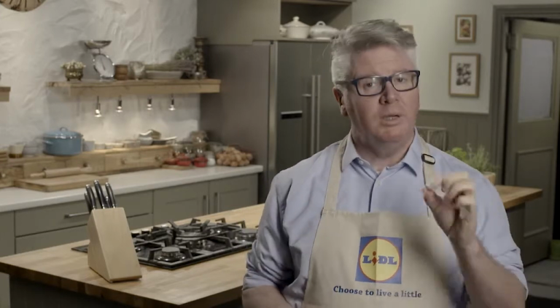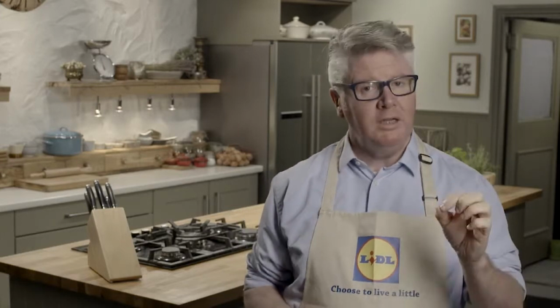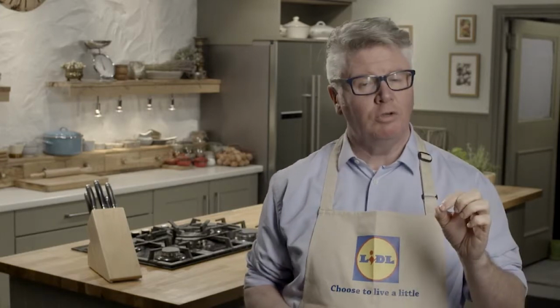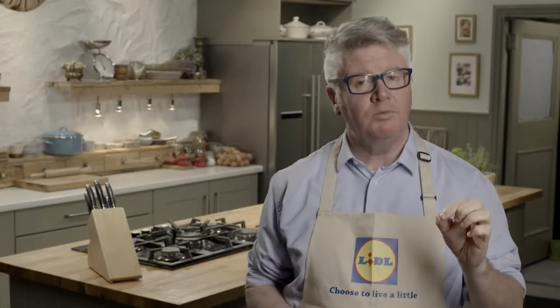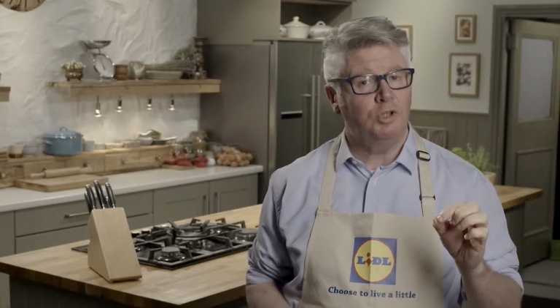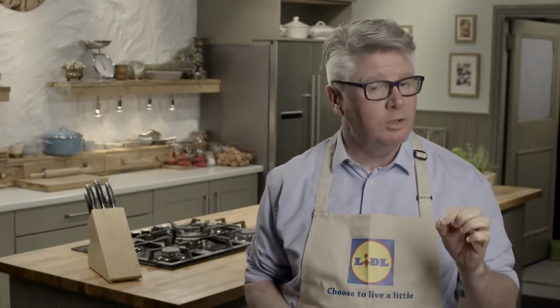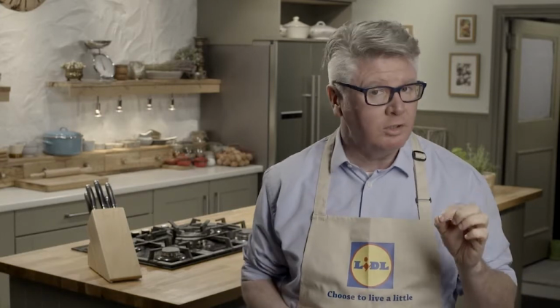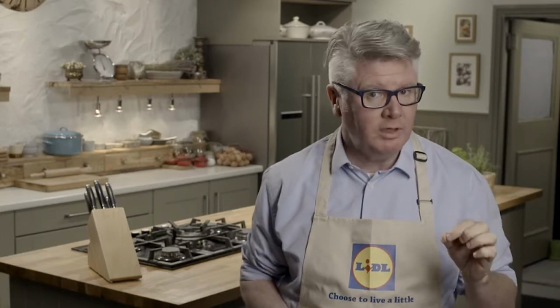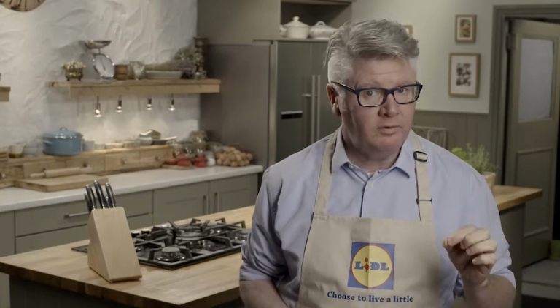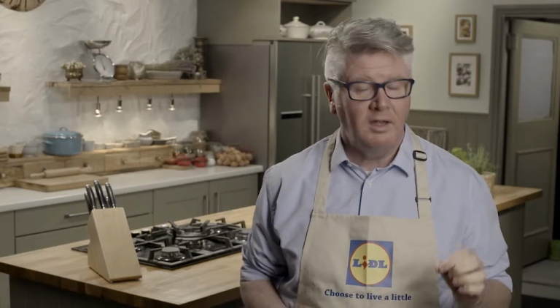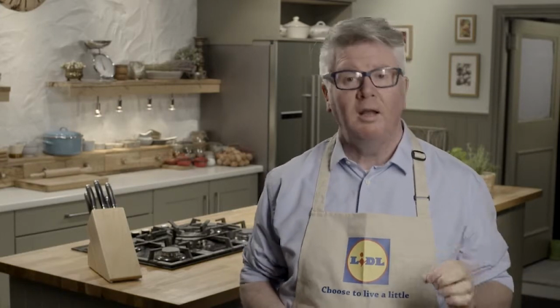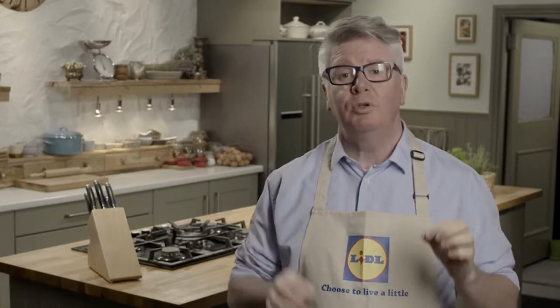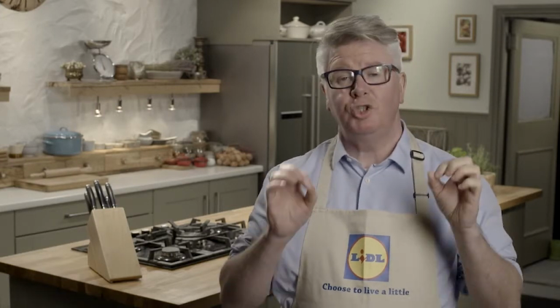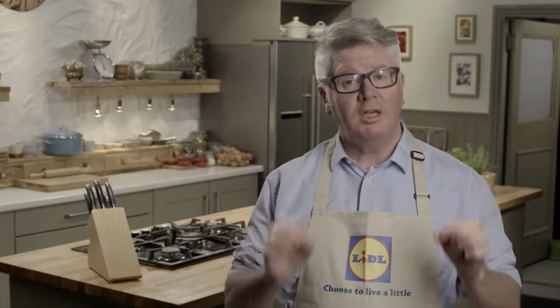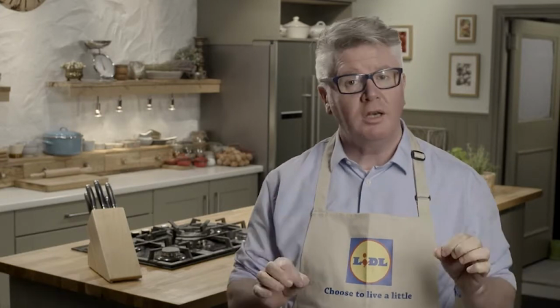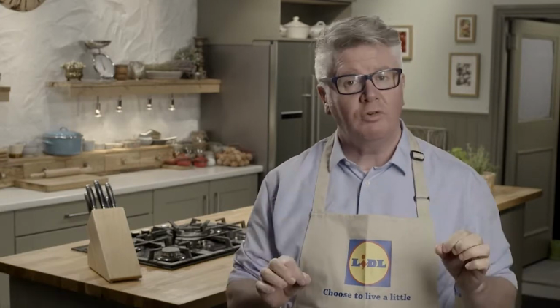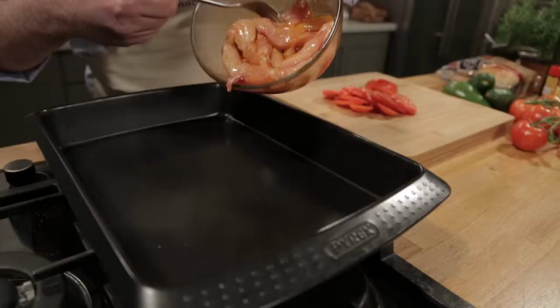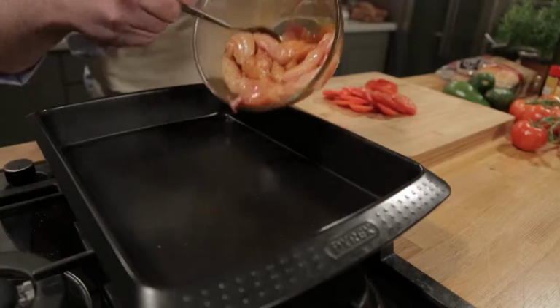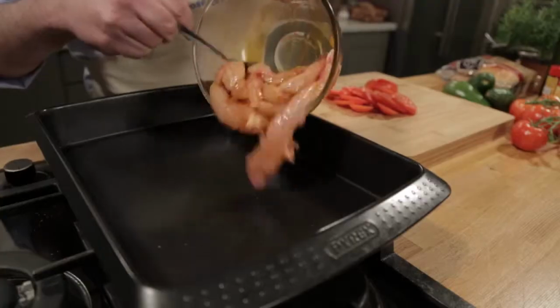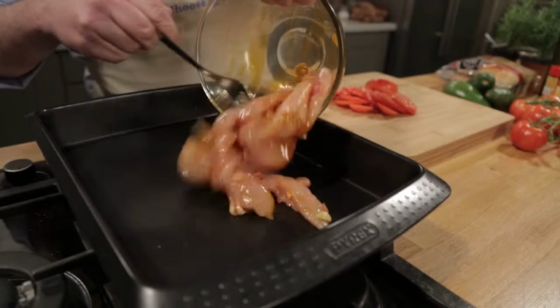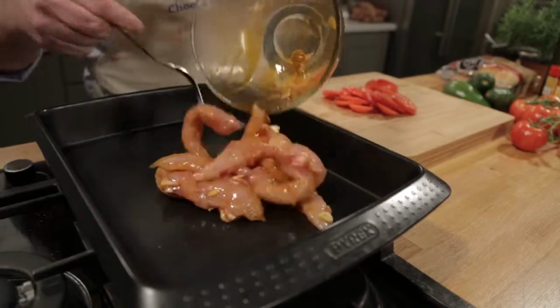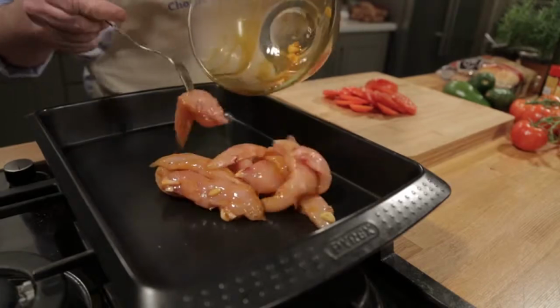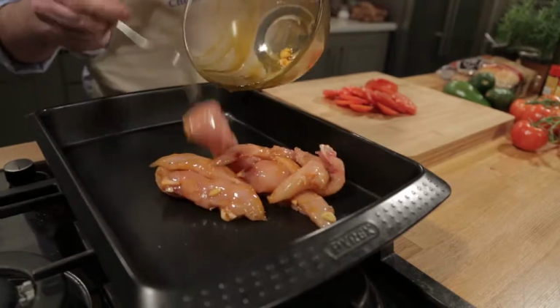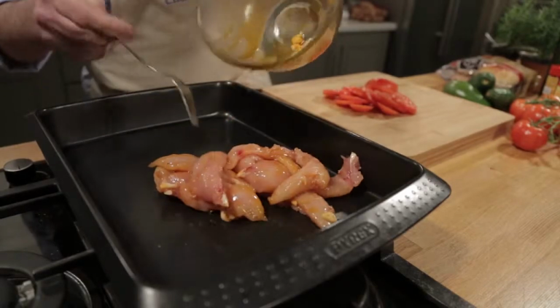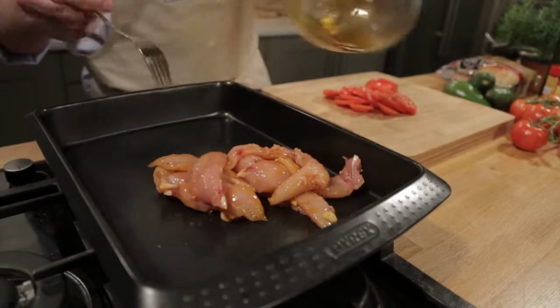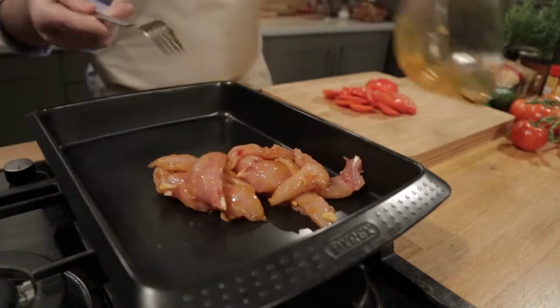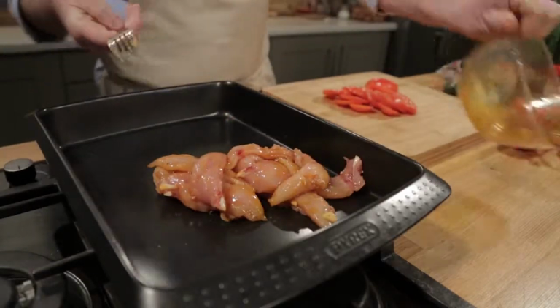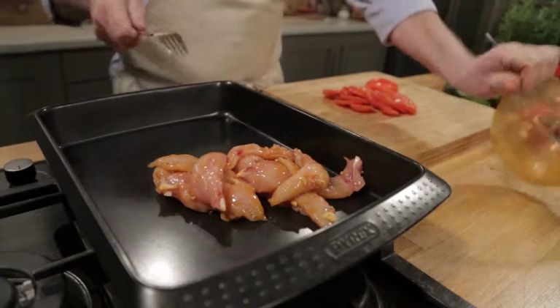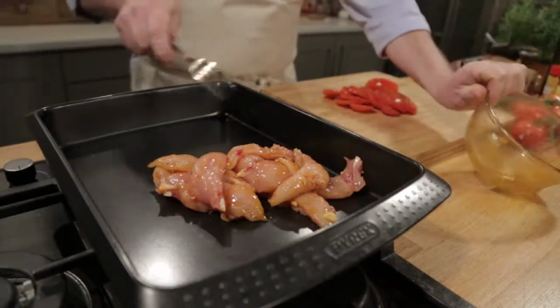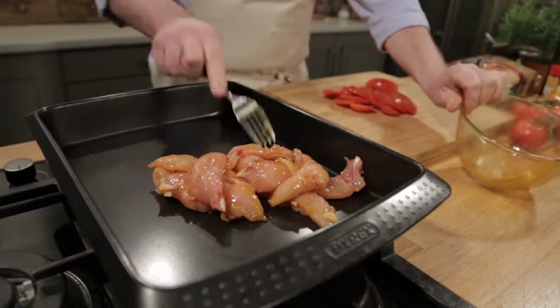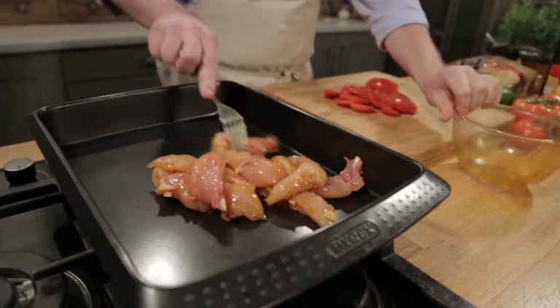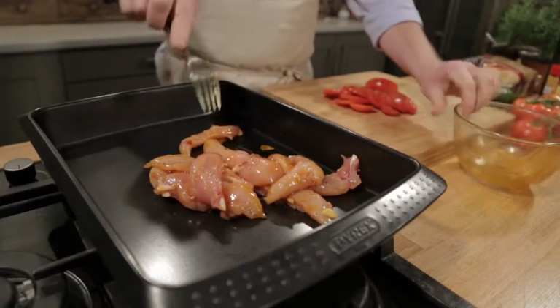Preheat your oven to 200 degrees, put your chicken on the tray and cook it. It'll take about 10 minutes, no more.